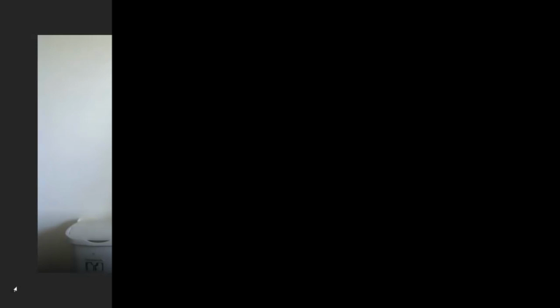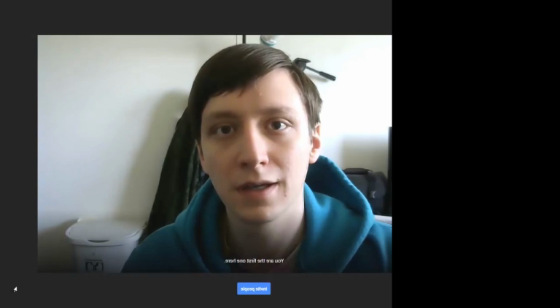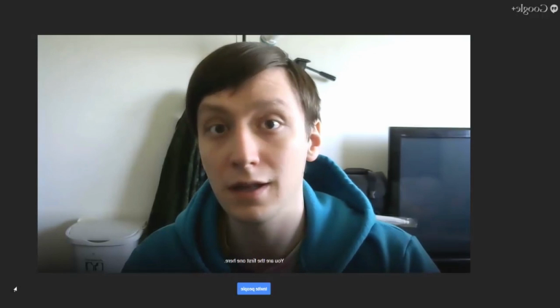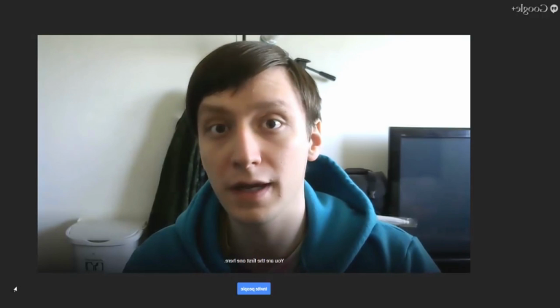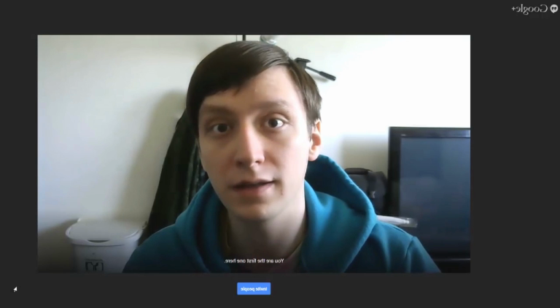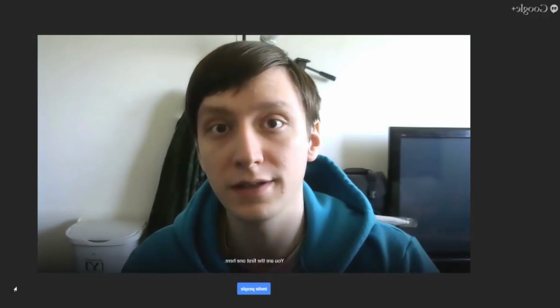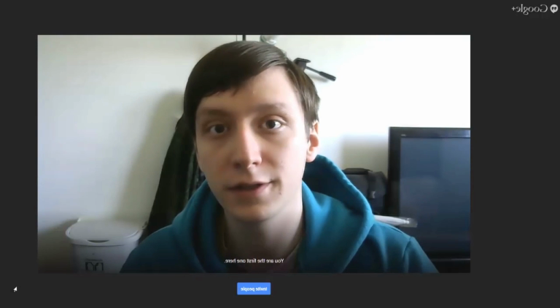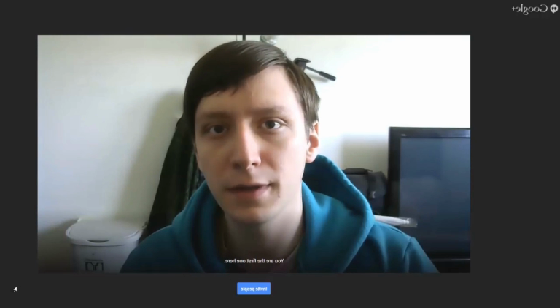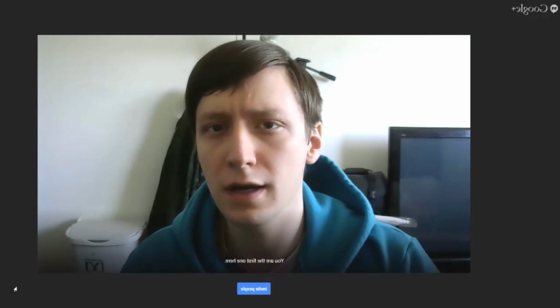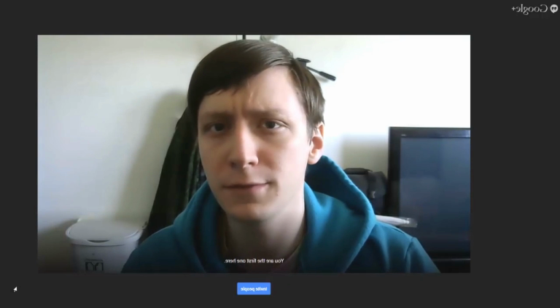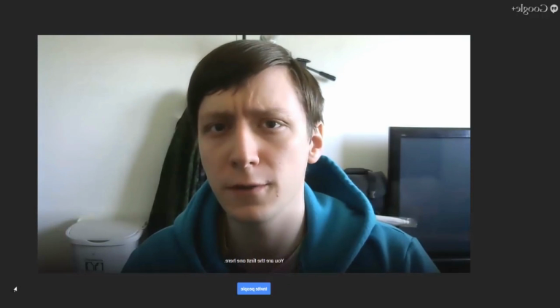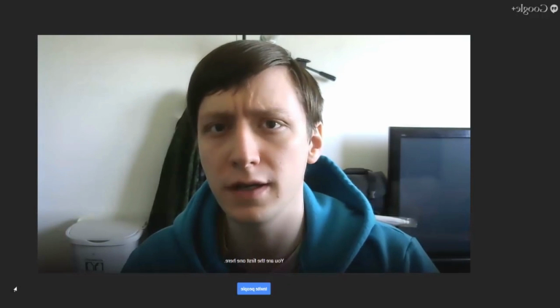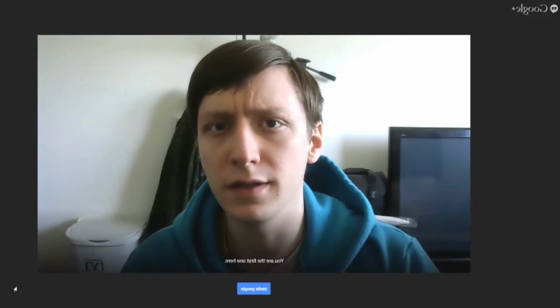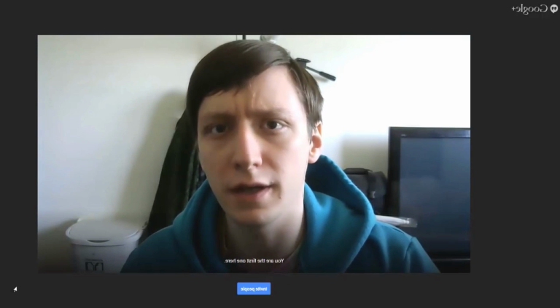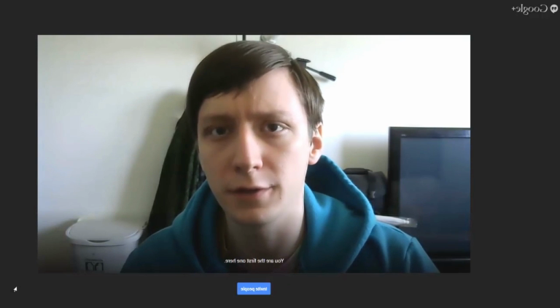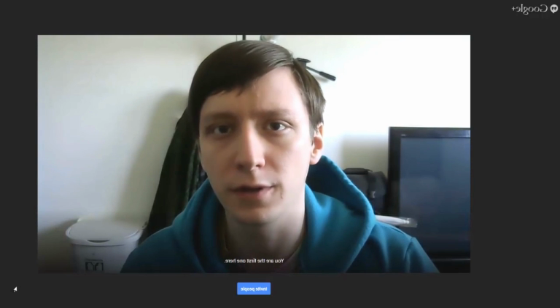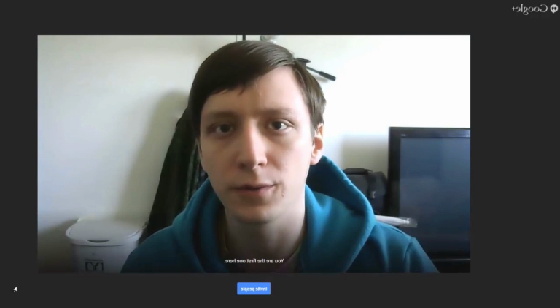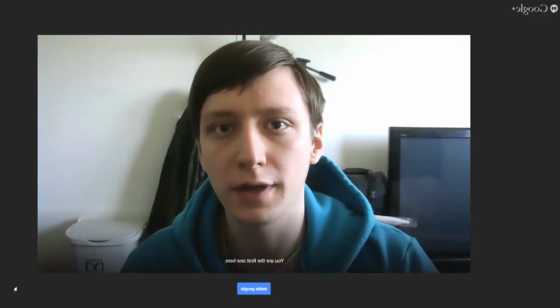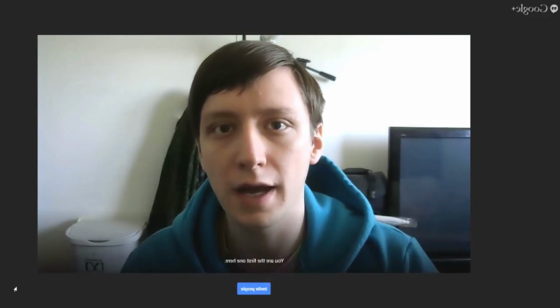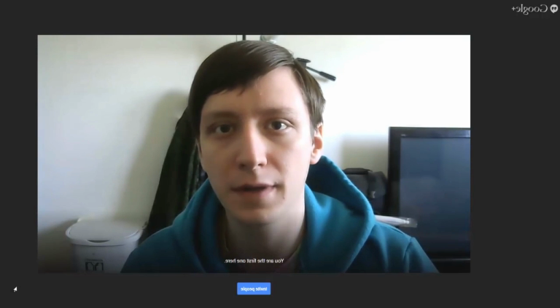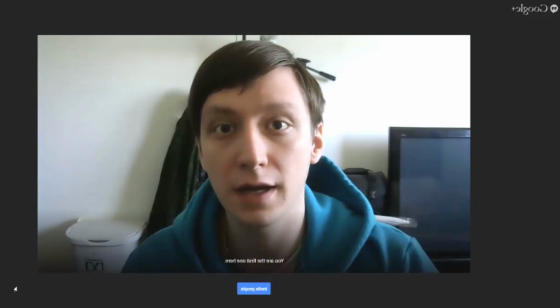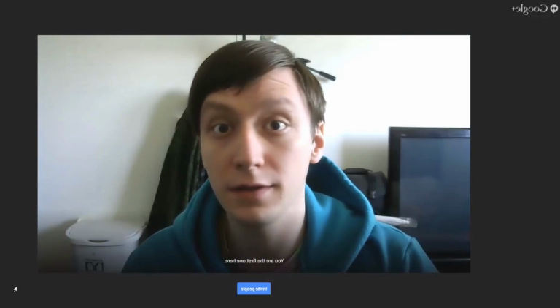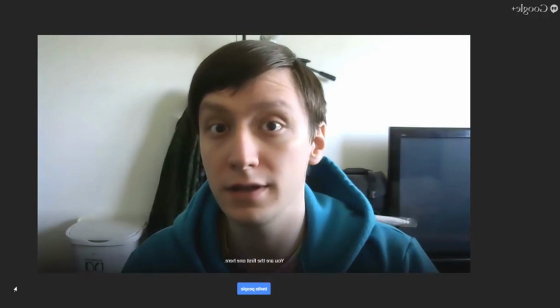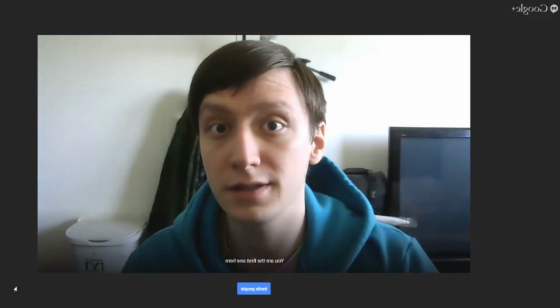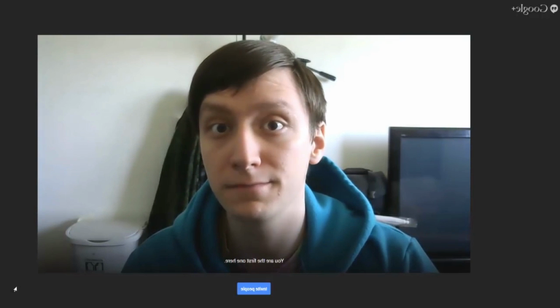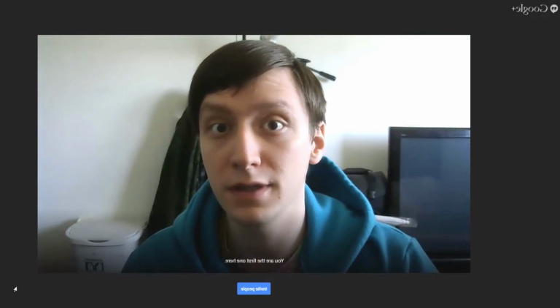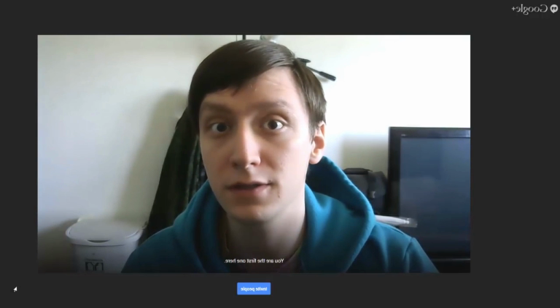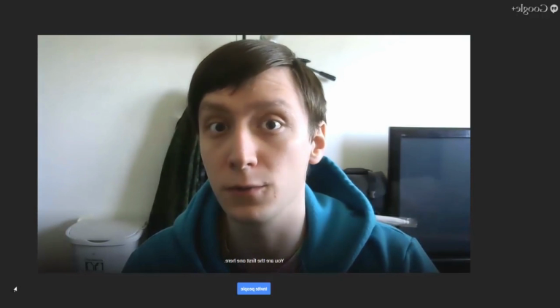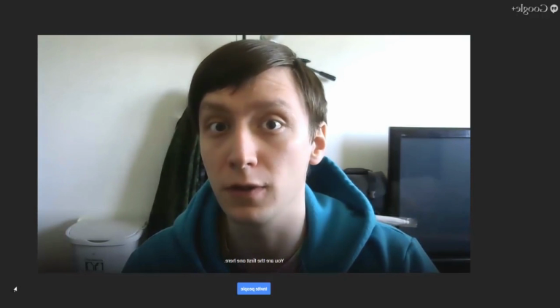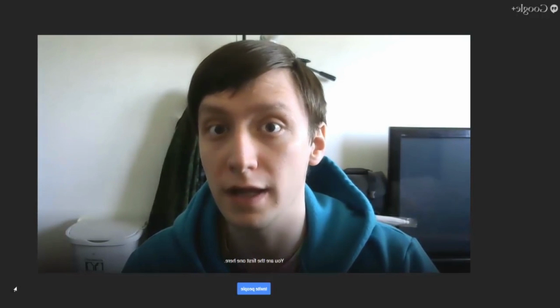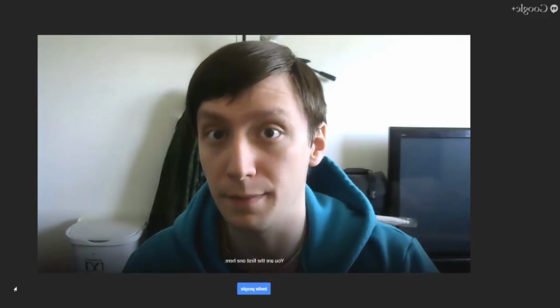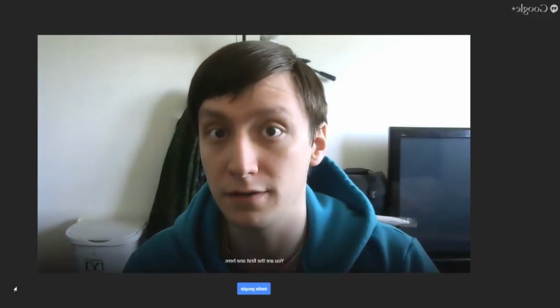Hello again, ladies and gentlemen. I'm Joe Hindi, the Android Authority App Guy, and this is Google Helpouts.